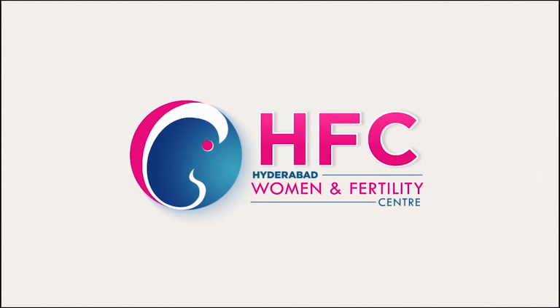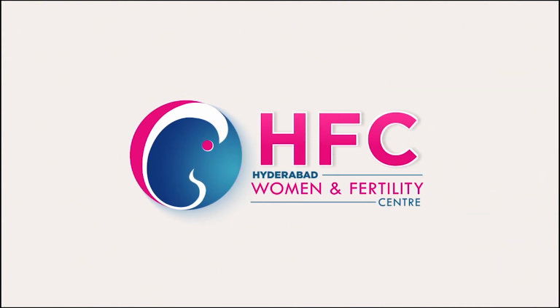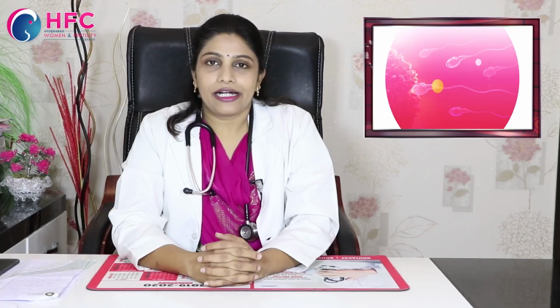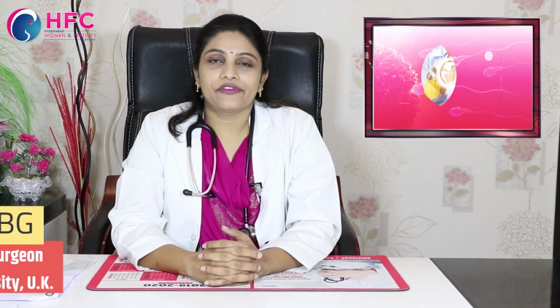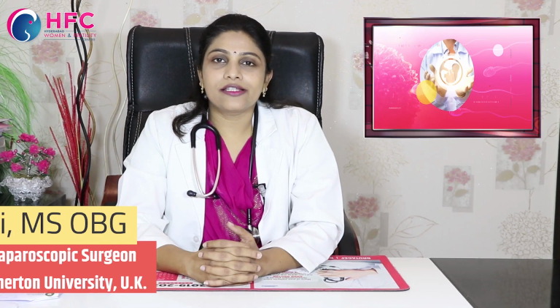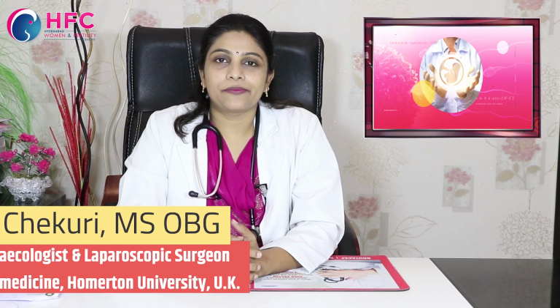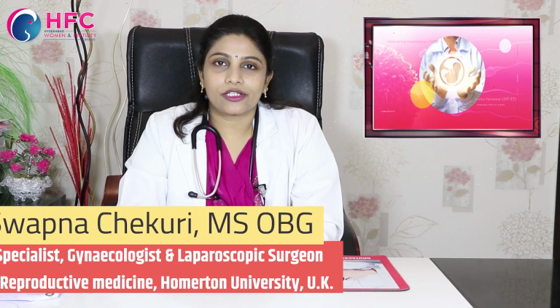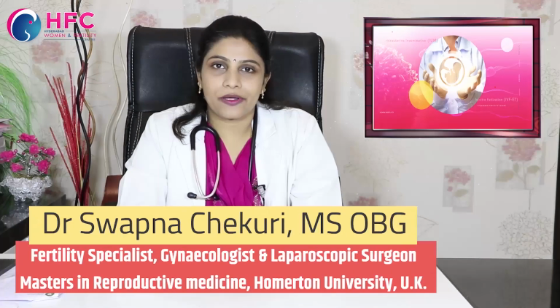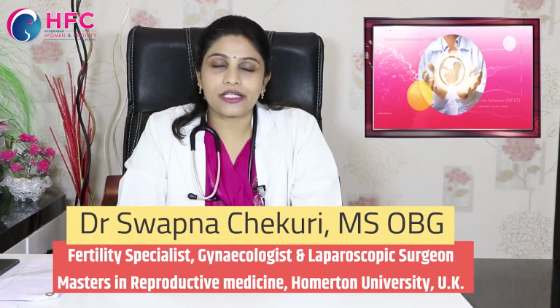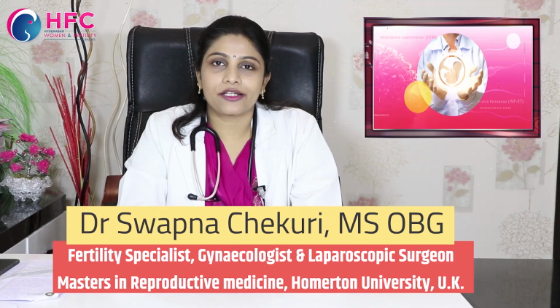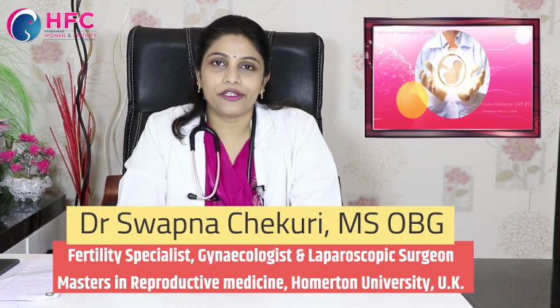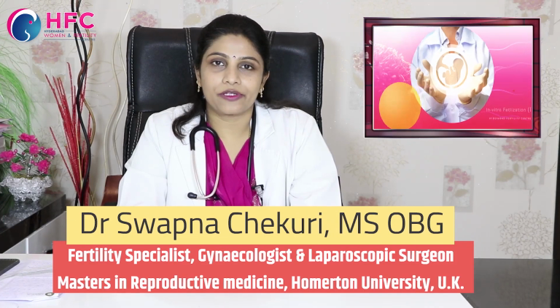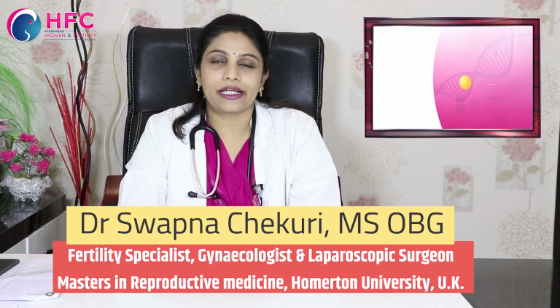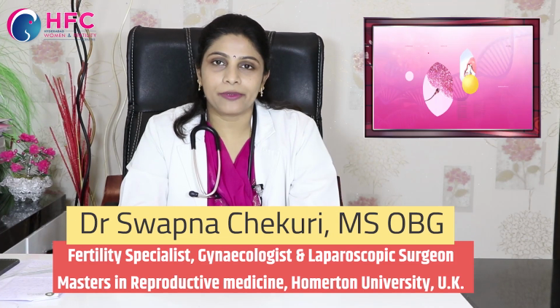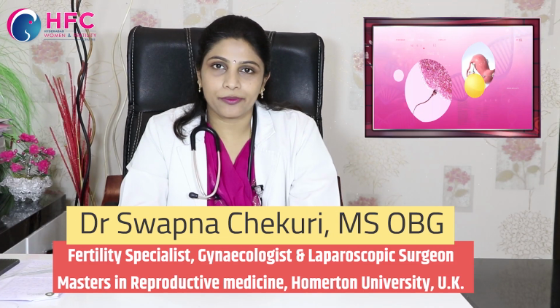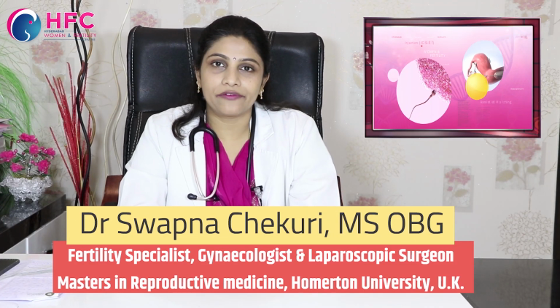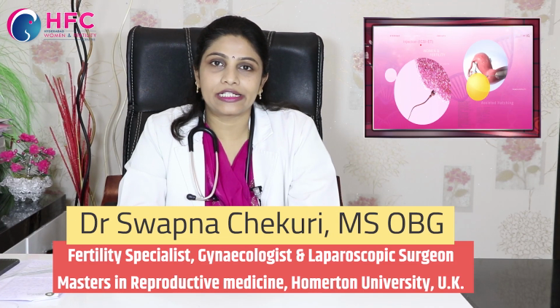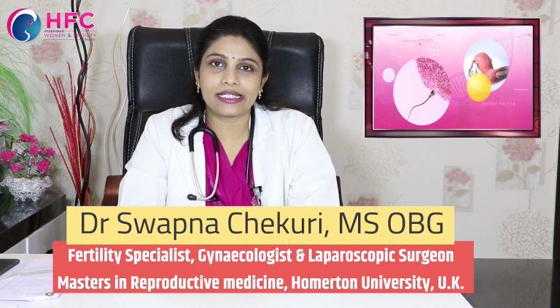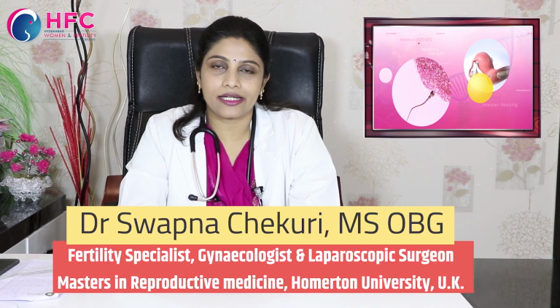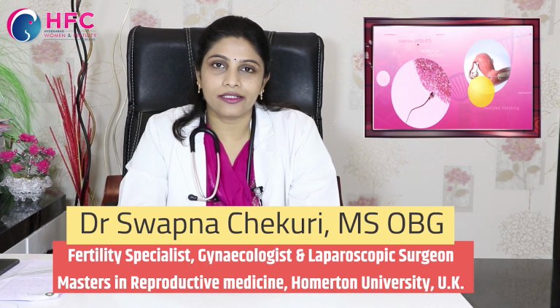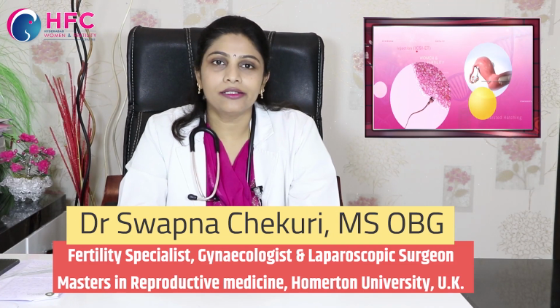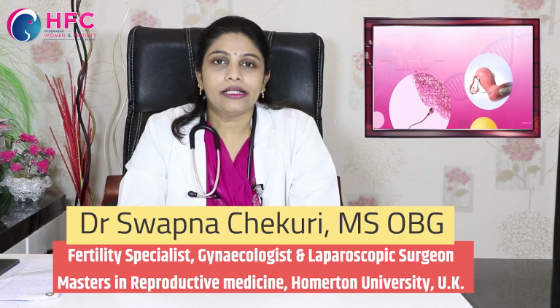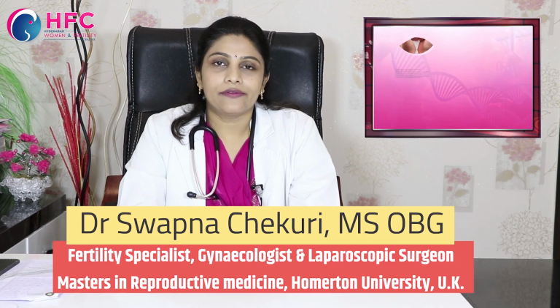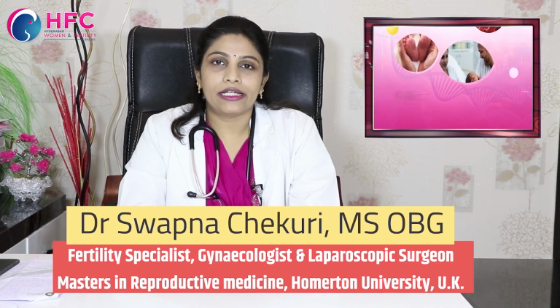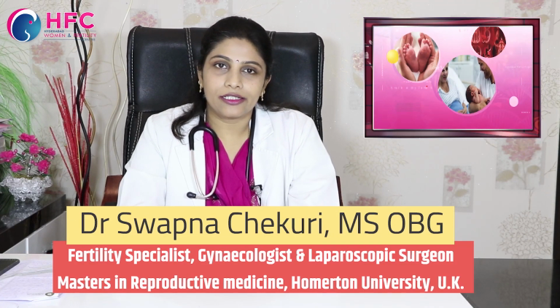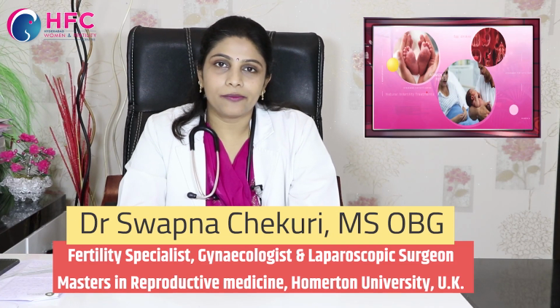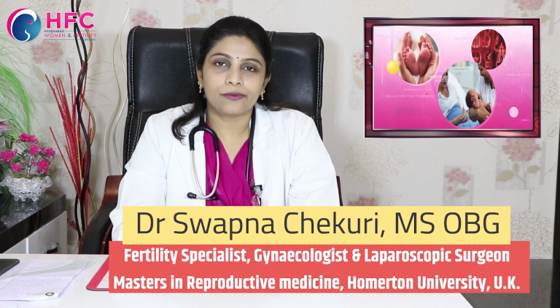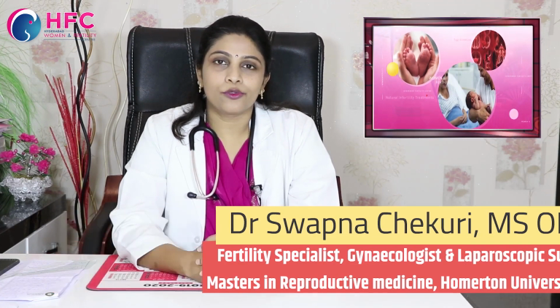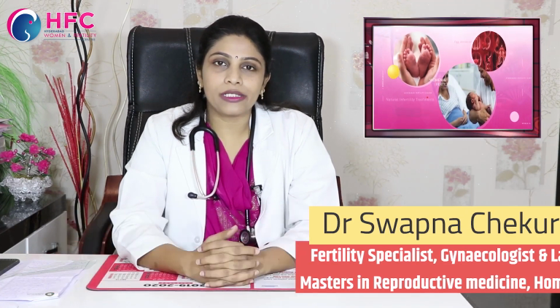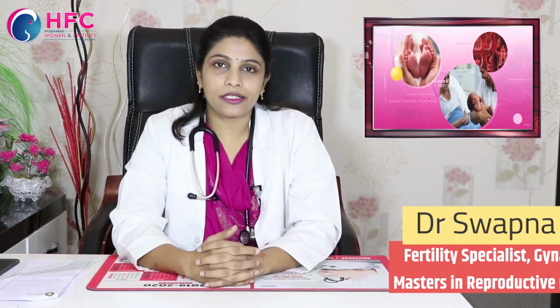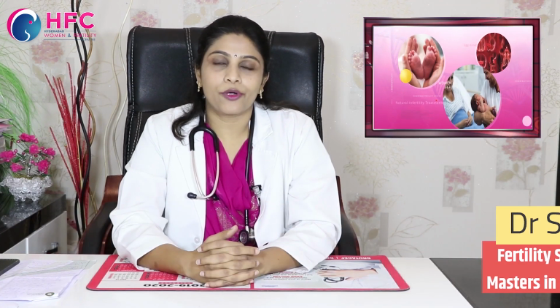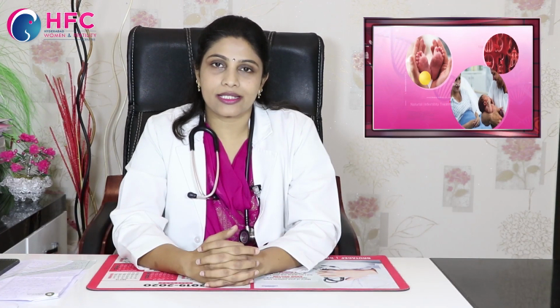Hi friends, I am Dr. Swapna Chekuri from Hyderabad Umminayn Fertility Center. I am going to tell you about Umminayir importance.